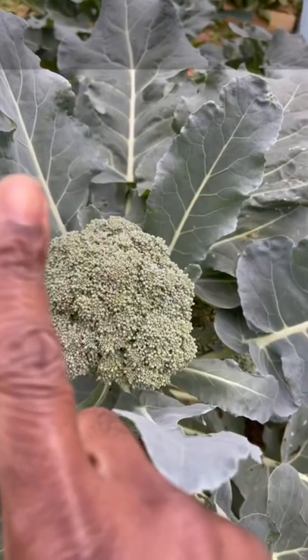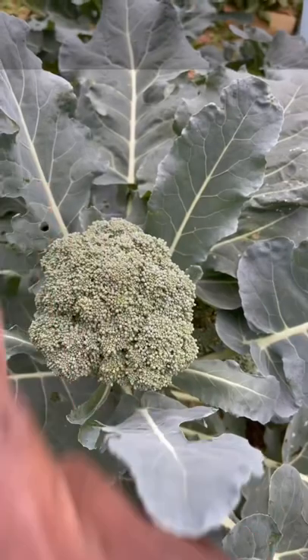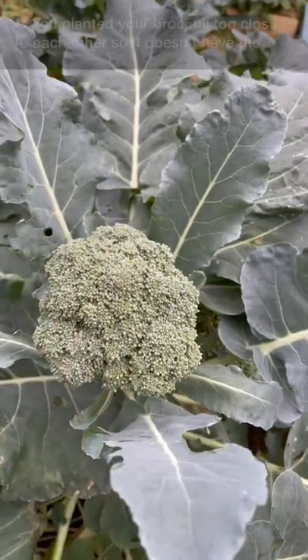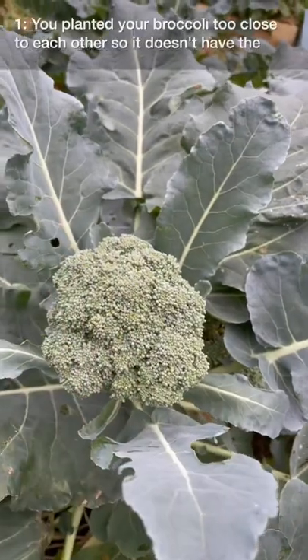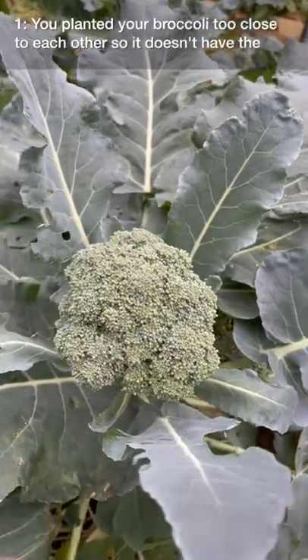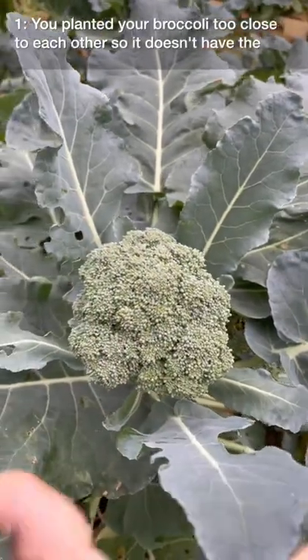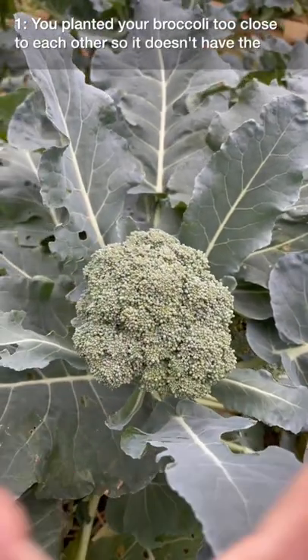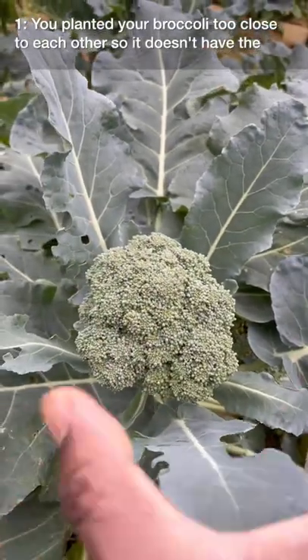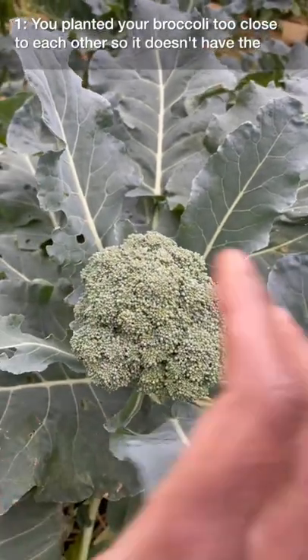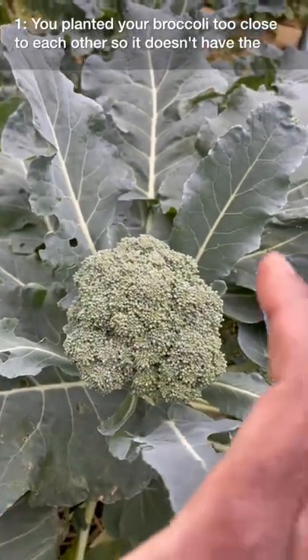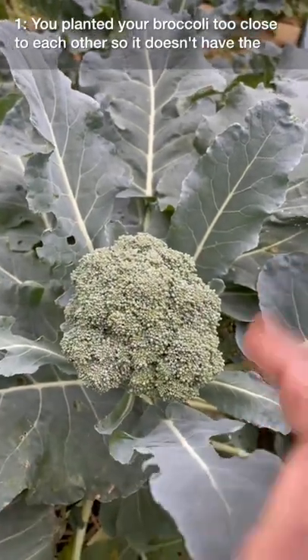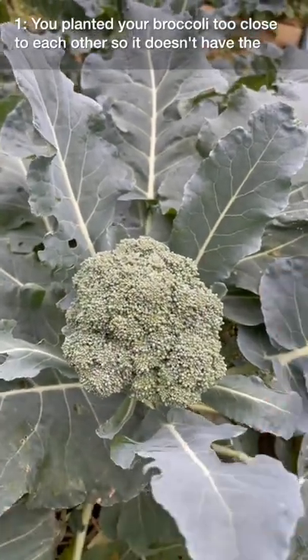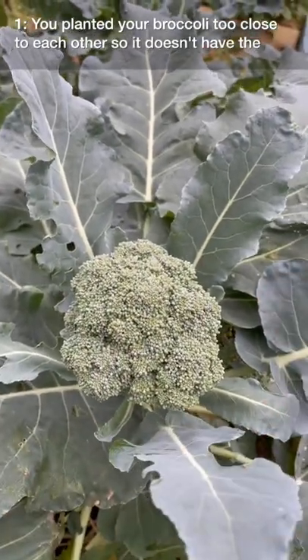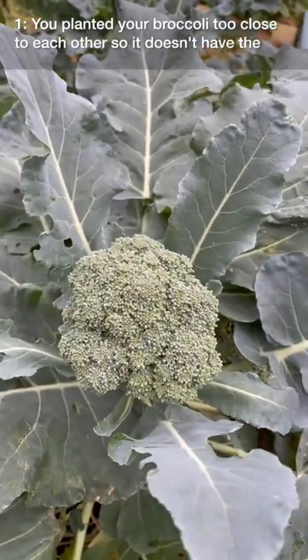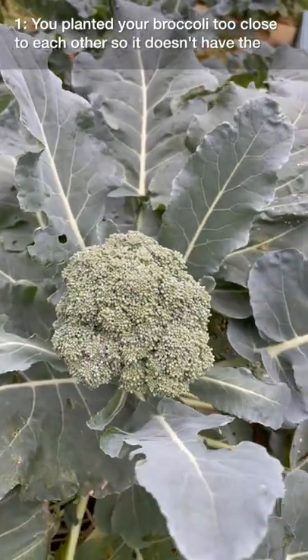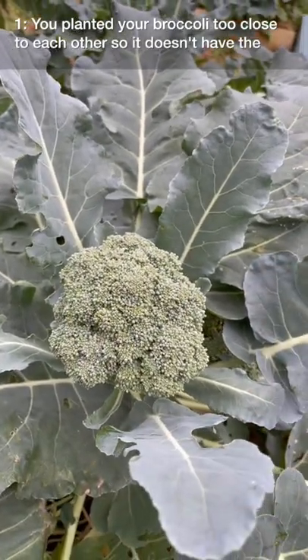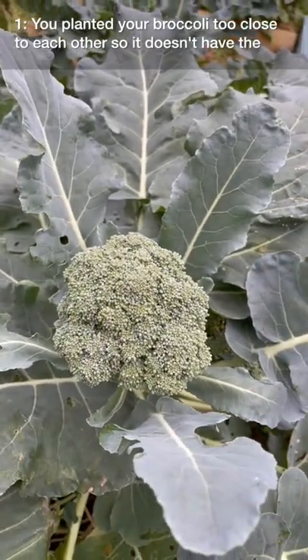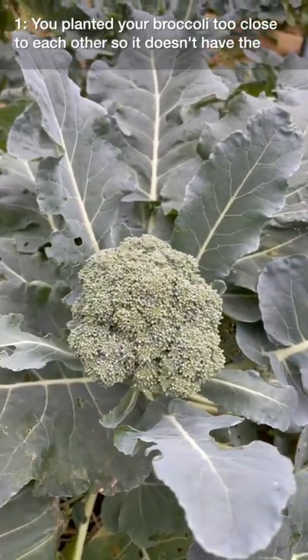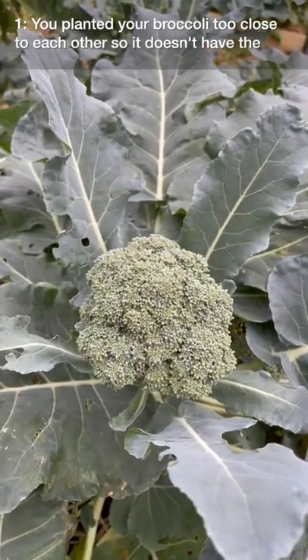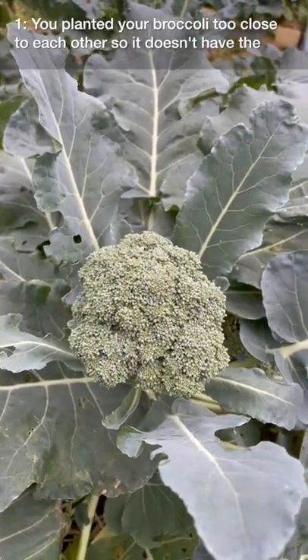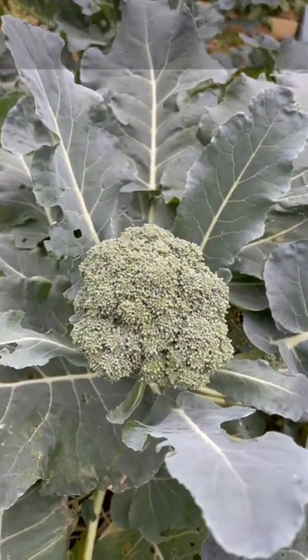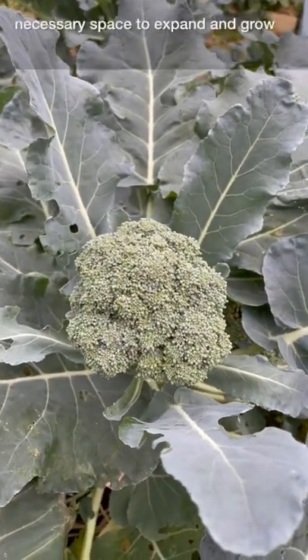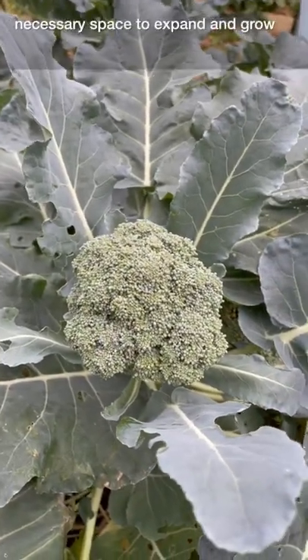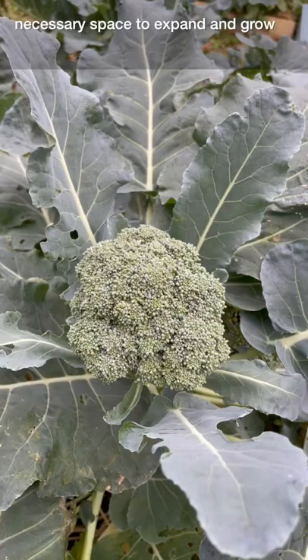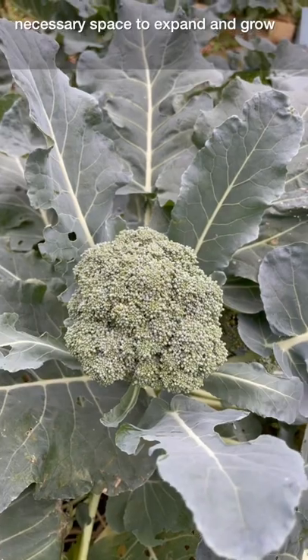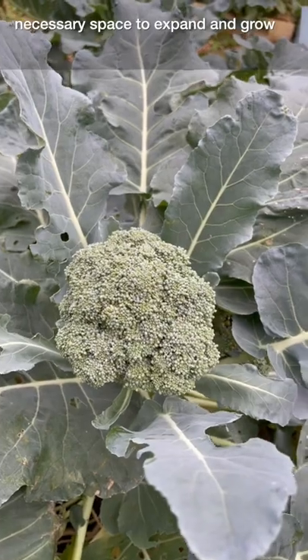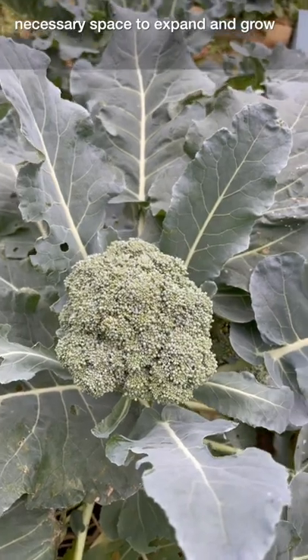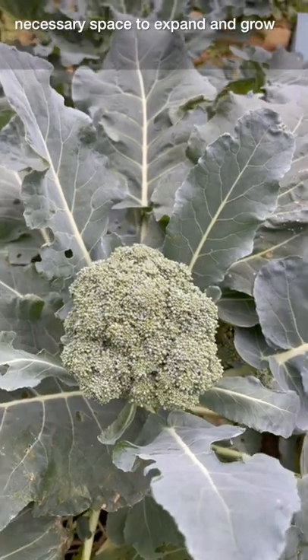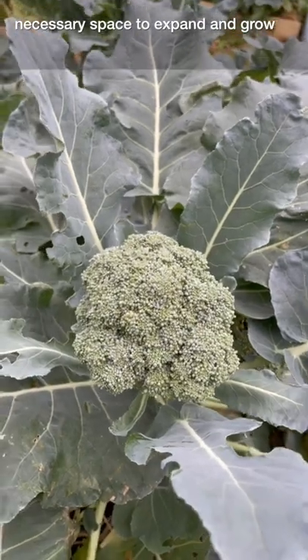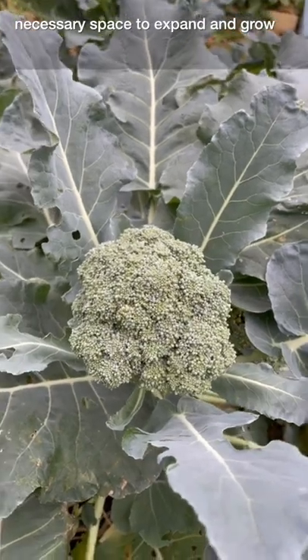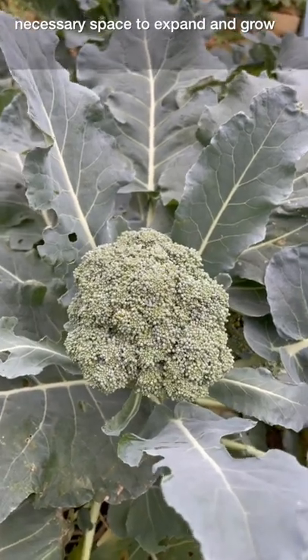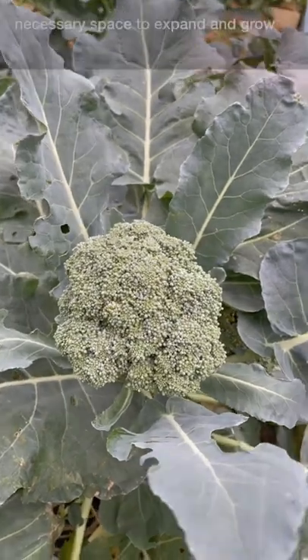One, you planted your broccoli too close to each other, so it doesn't have the necessary space to expand and grow.